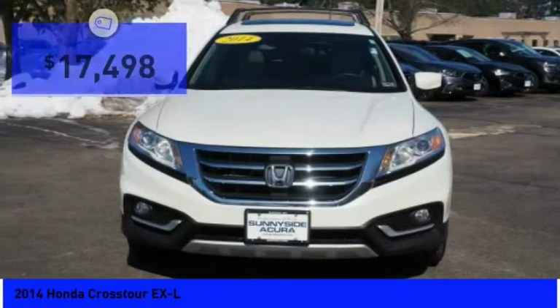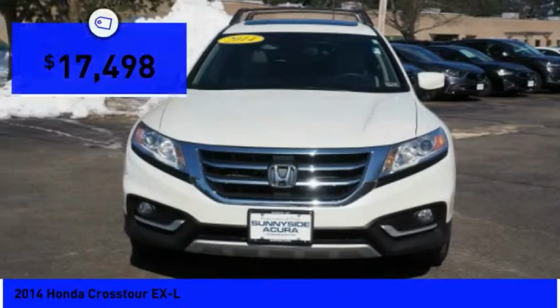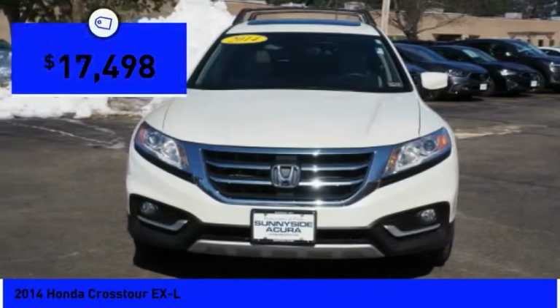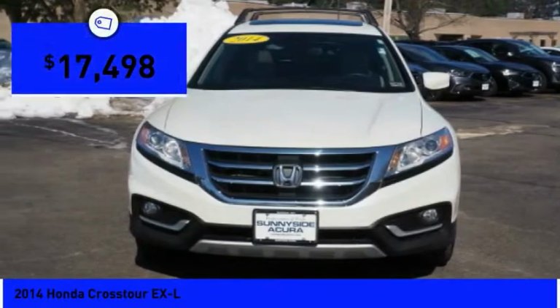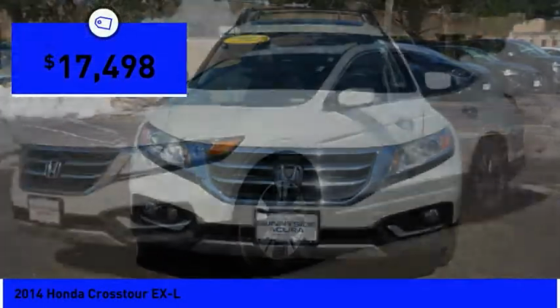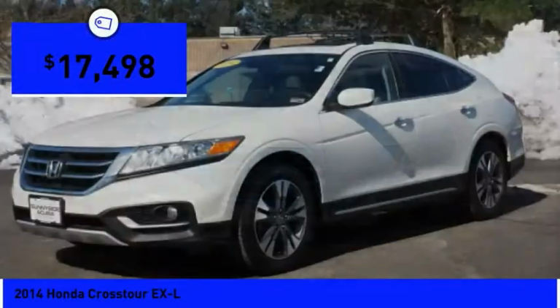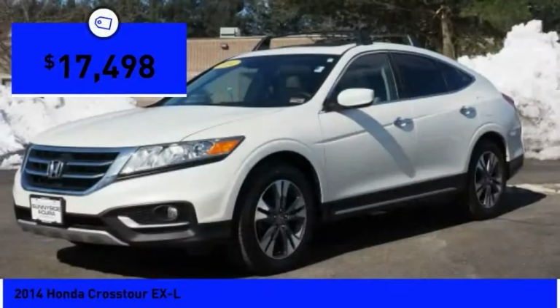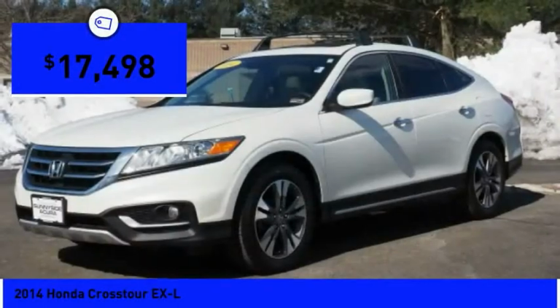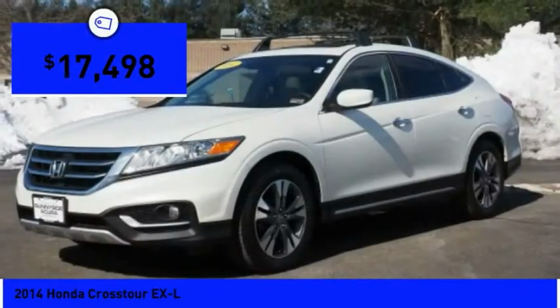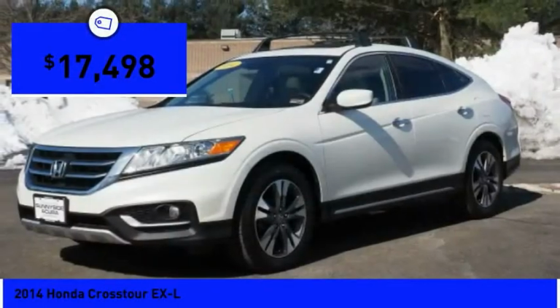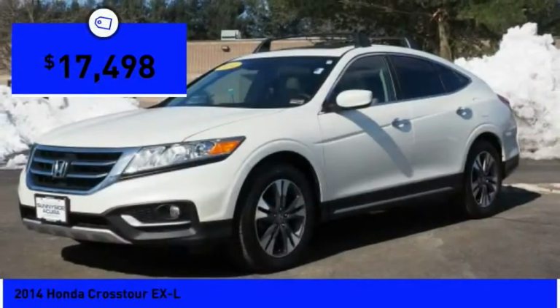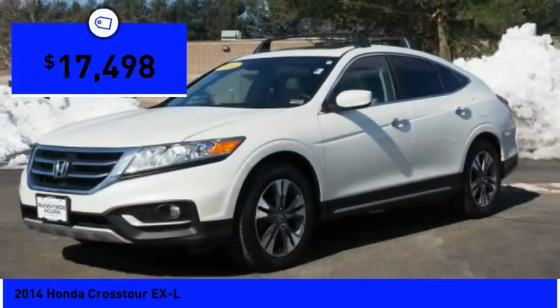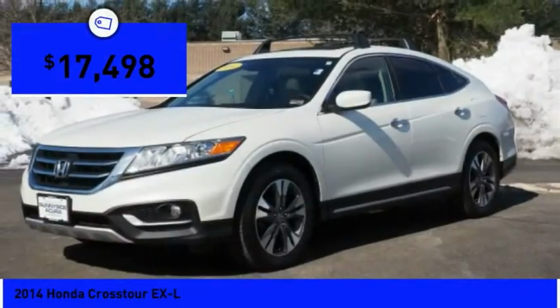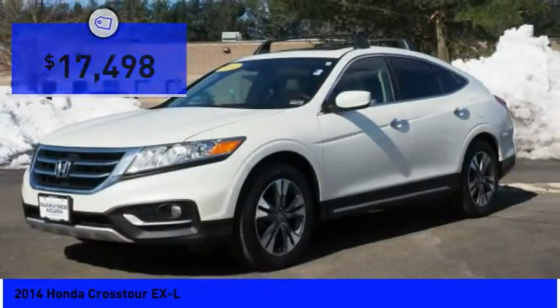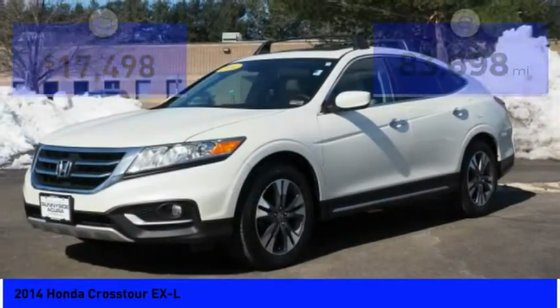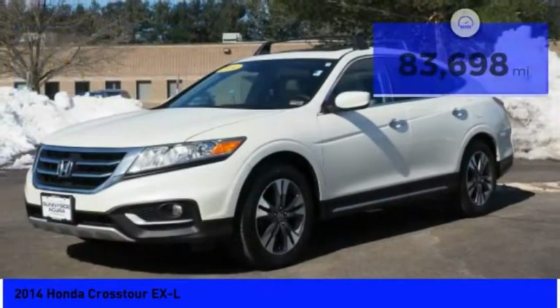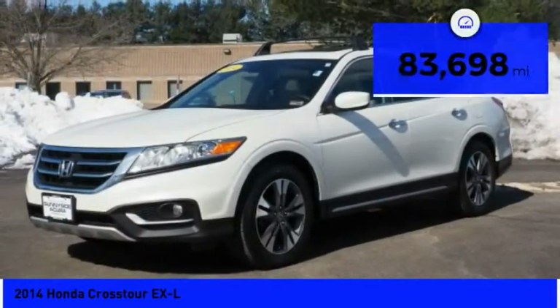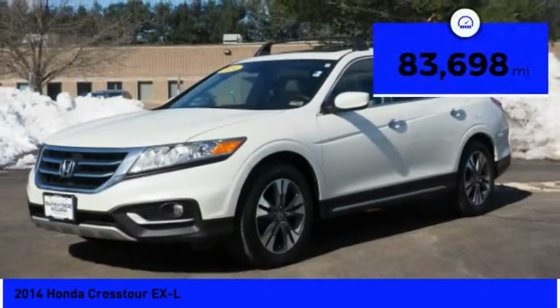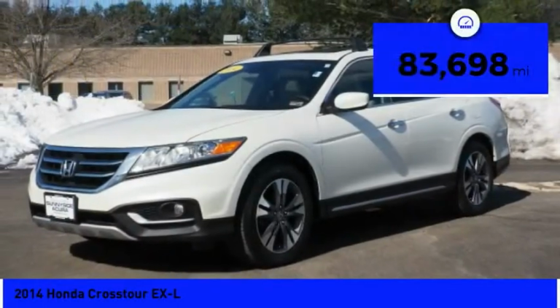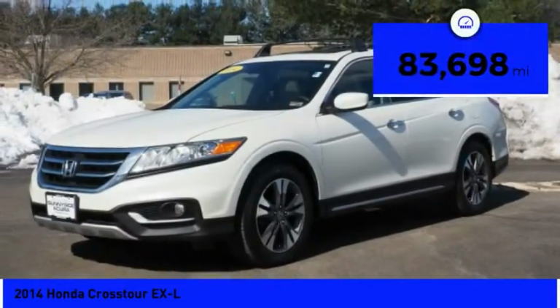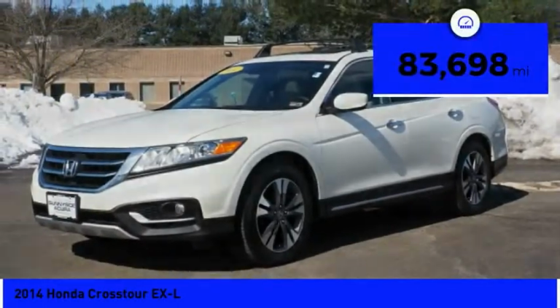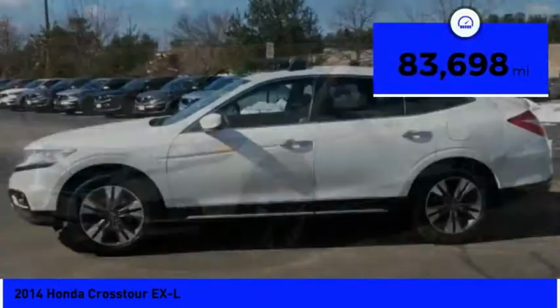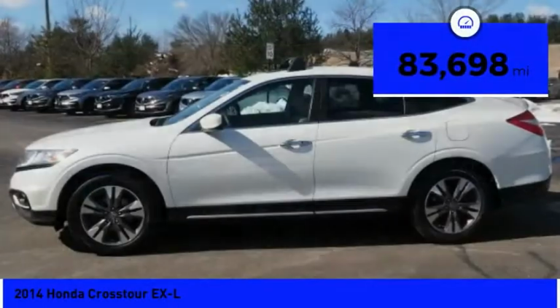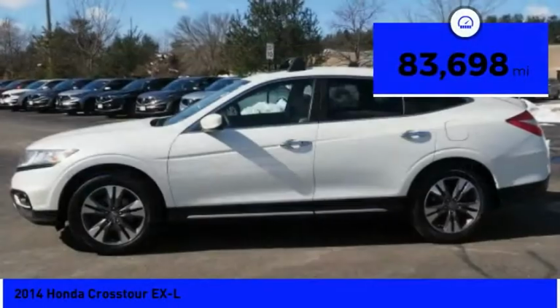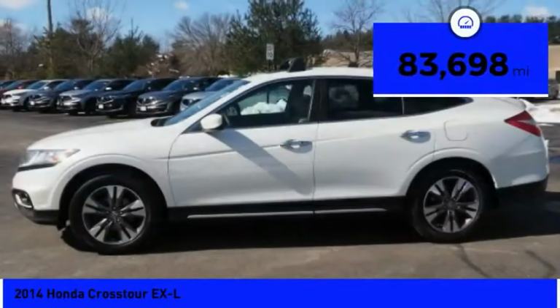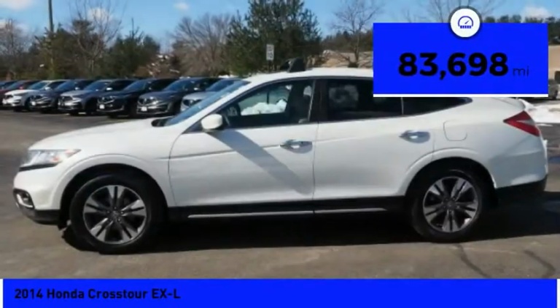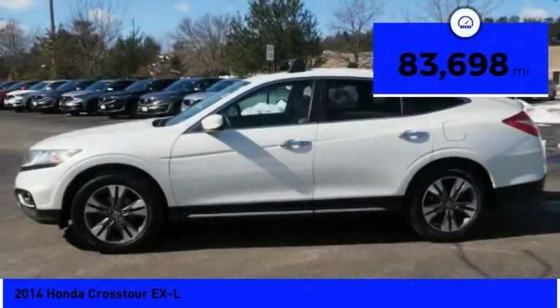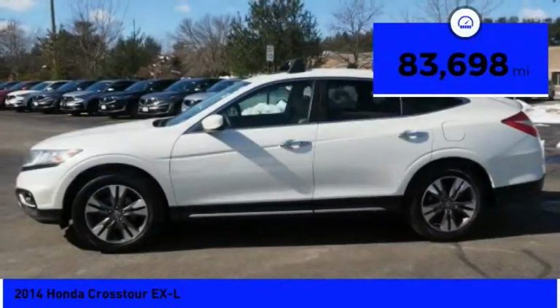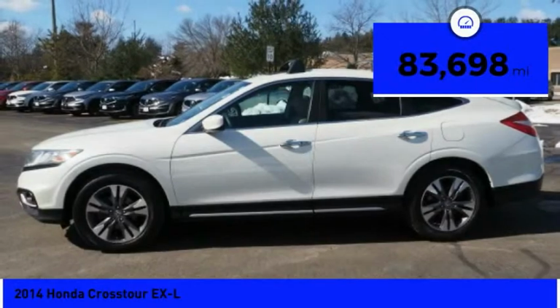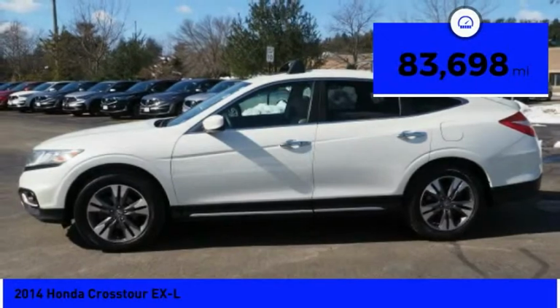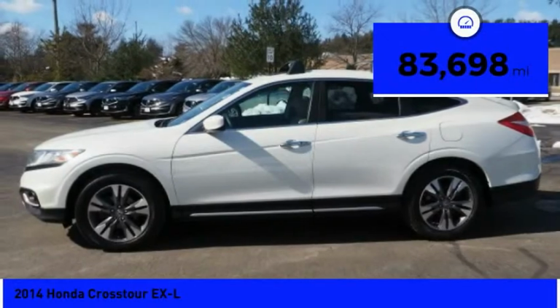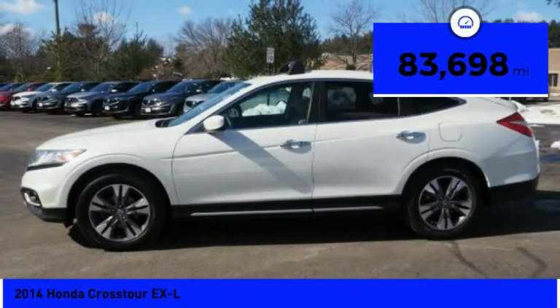And is priced below $20,000. This vehicle has less than 85,000 miles.